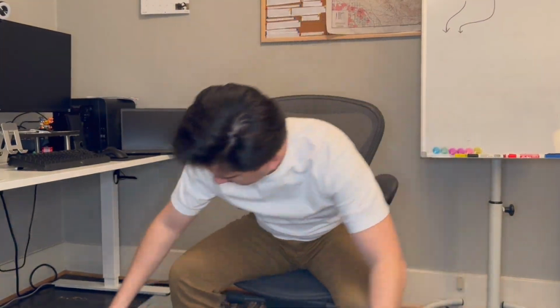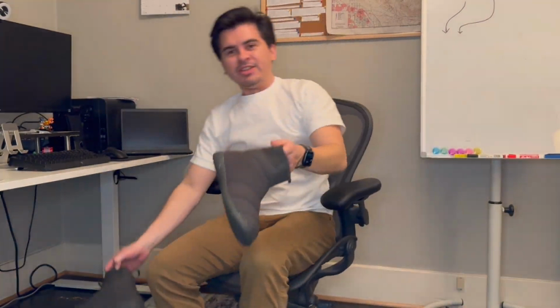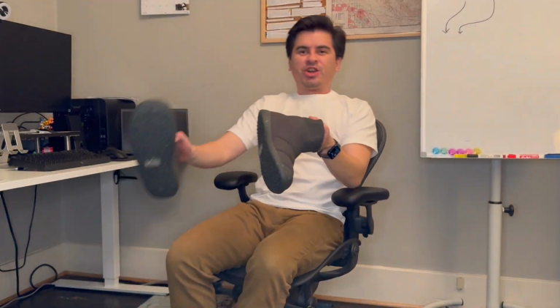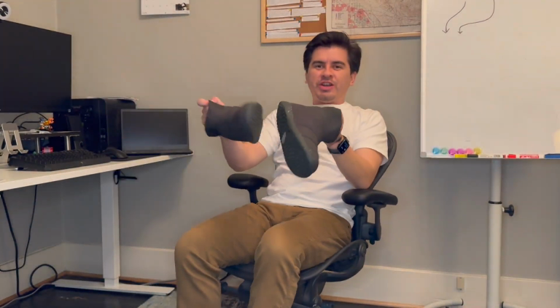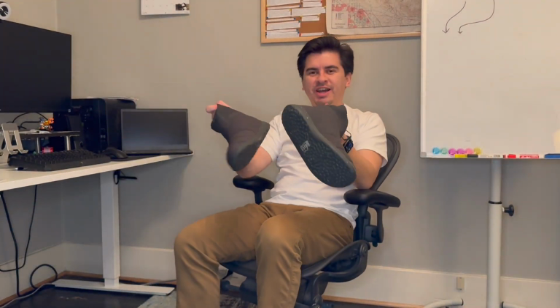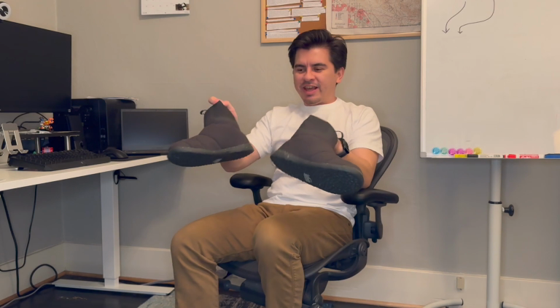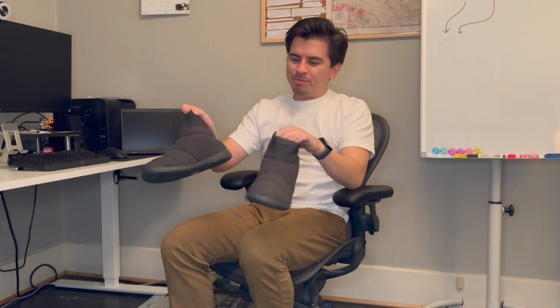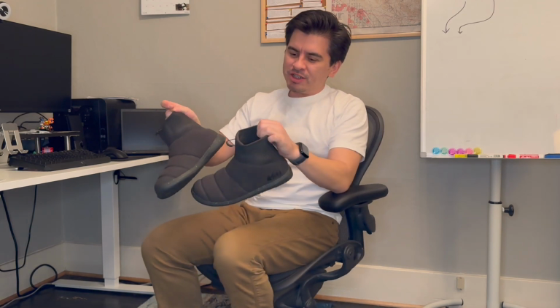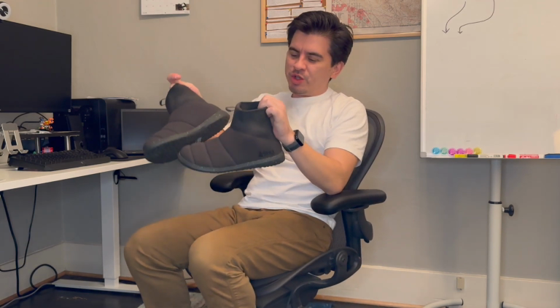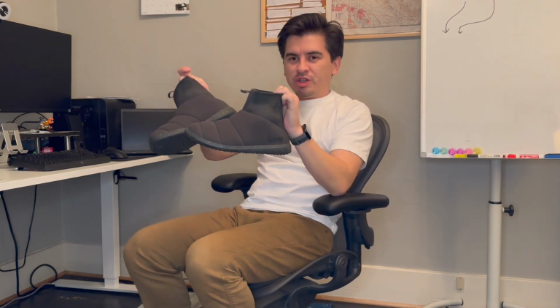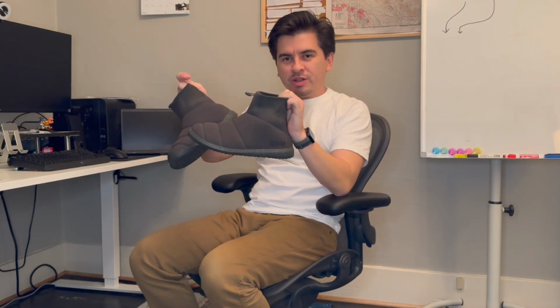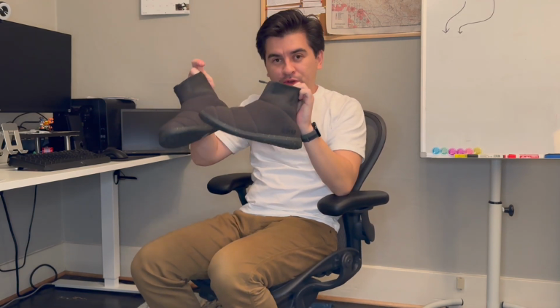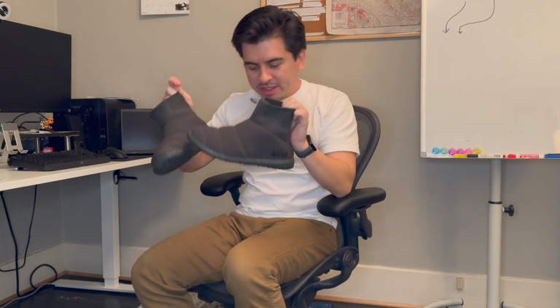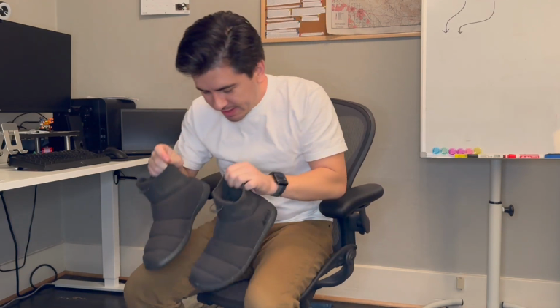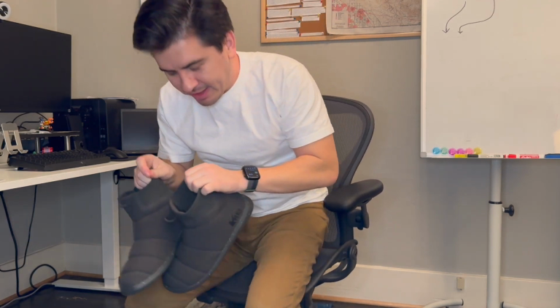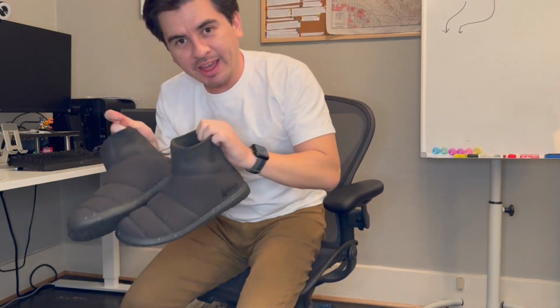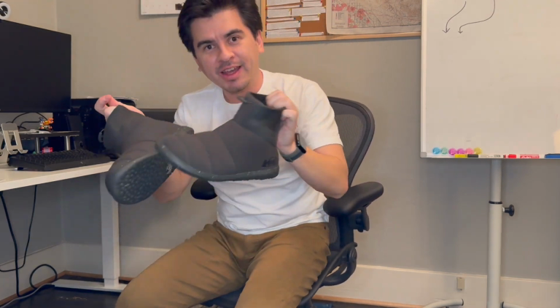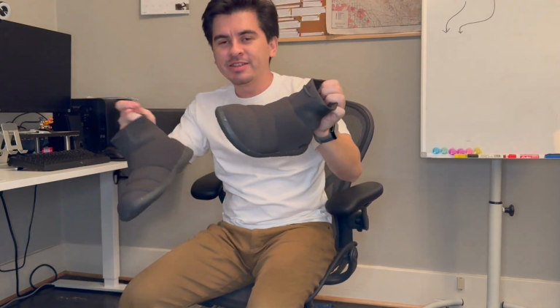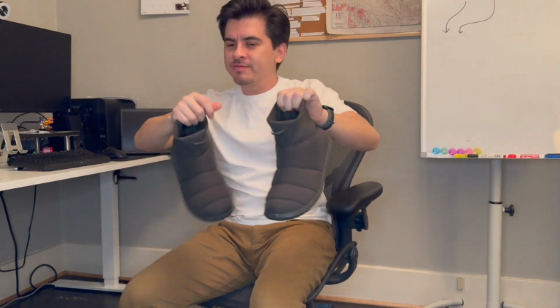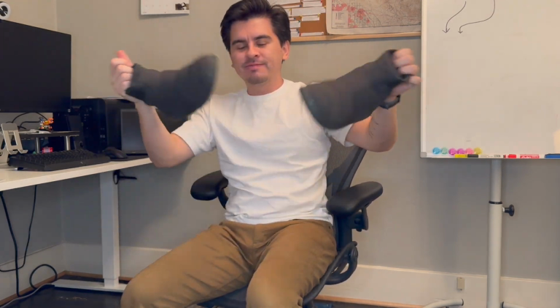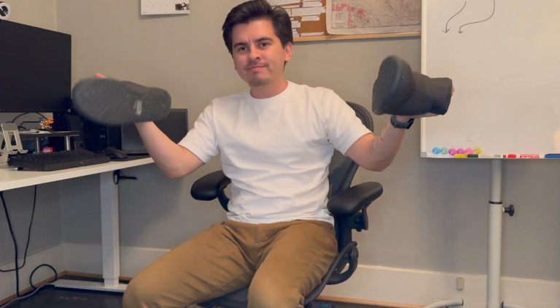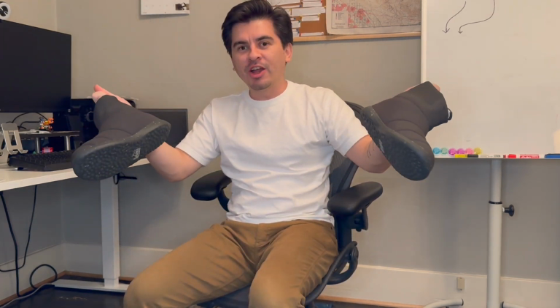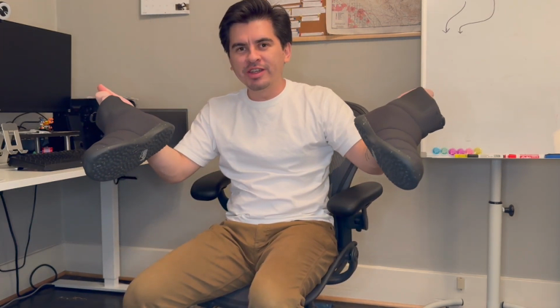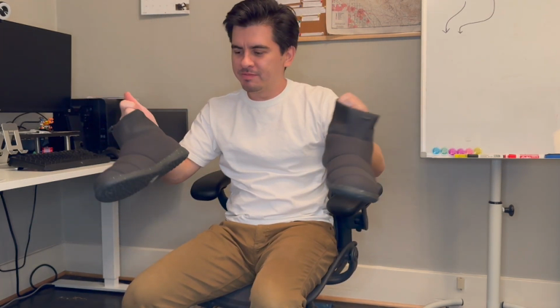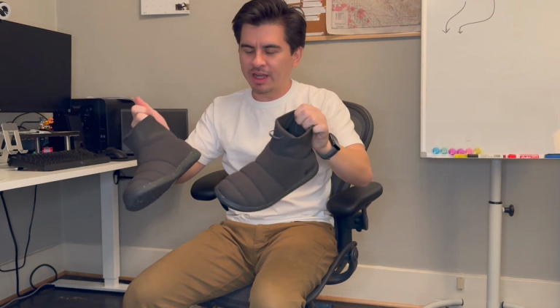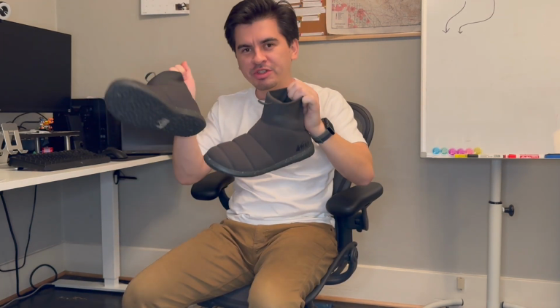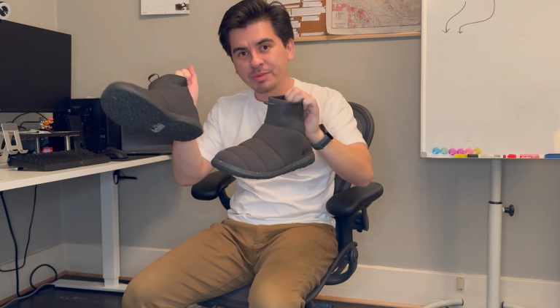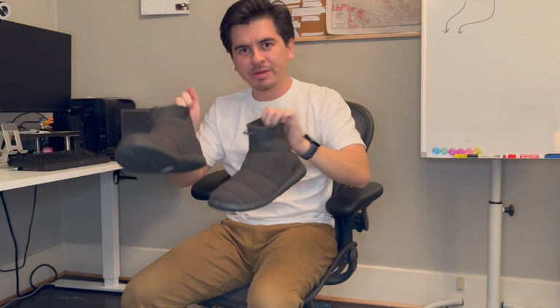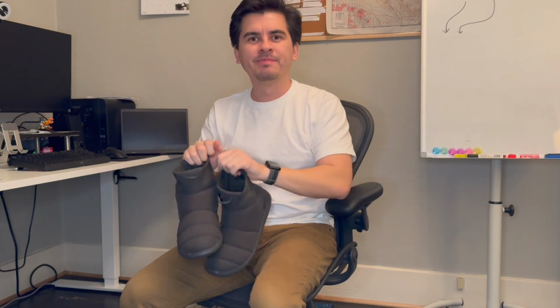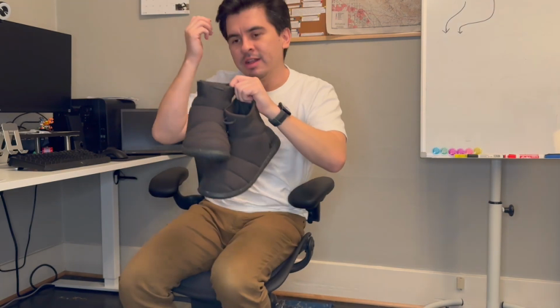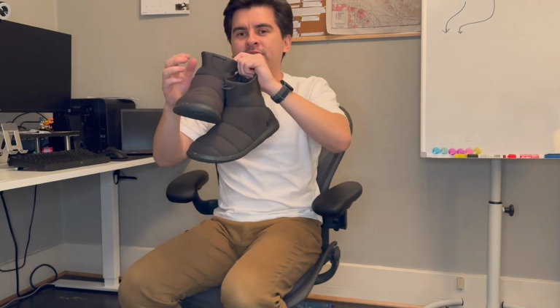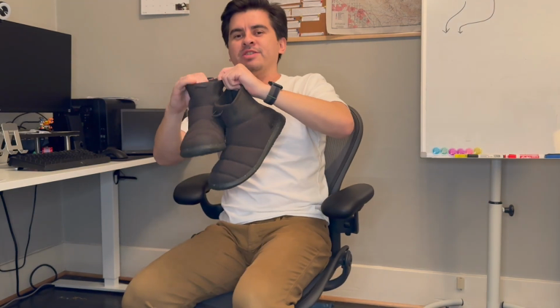These are the REI Camp Dreamer Booties and I don't like them. I don't think you should buy them.